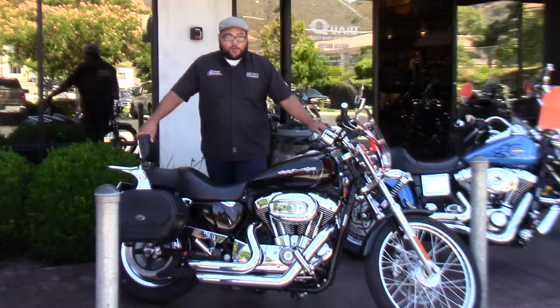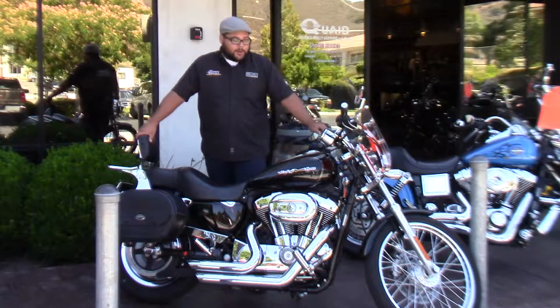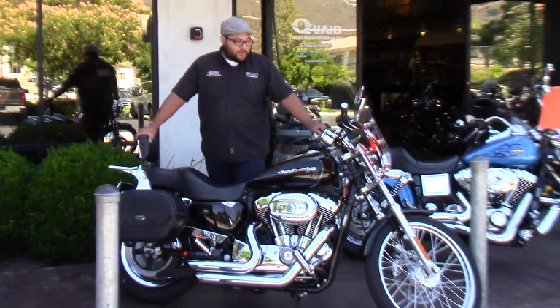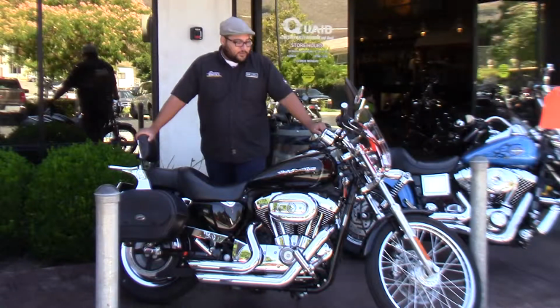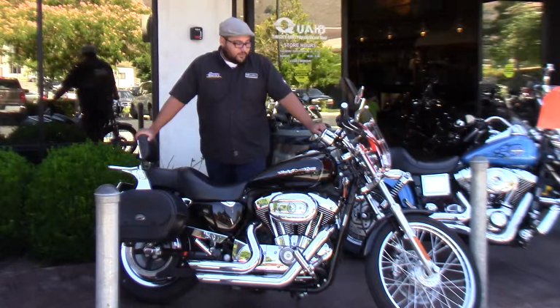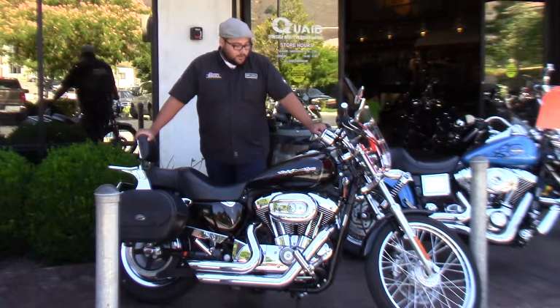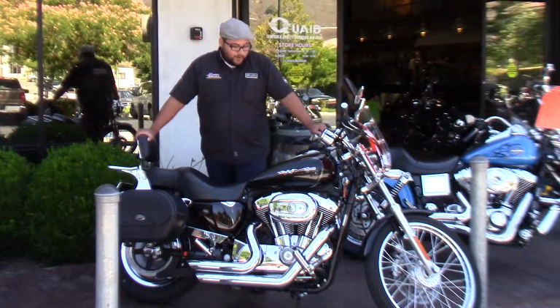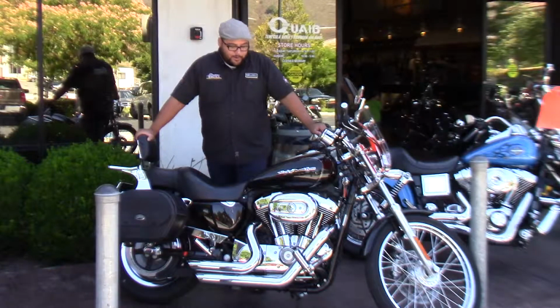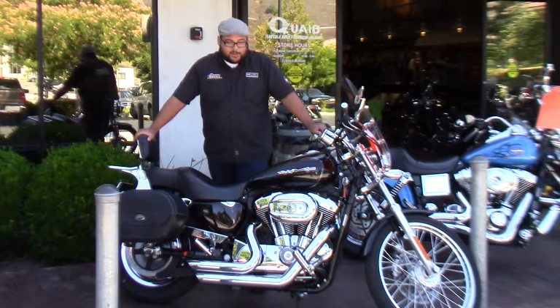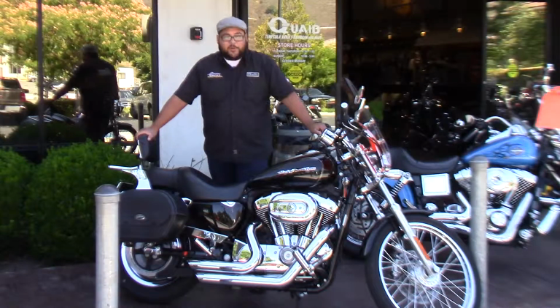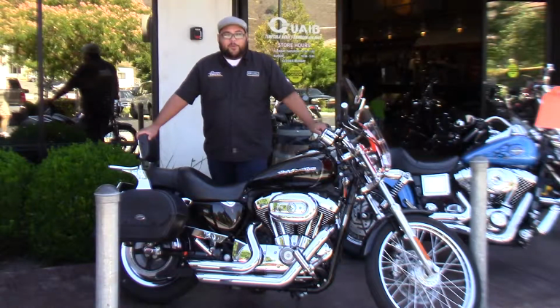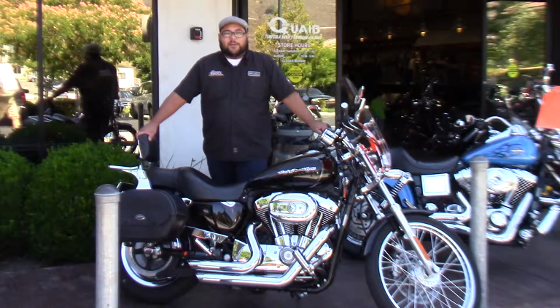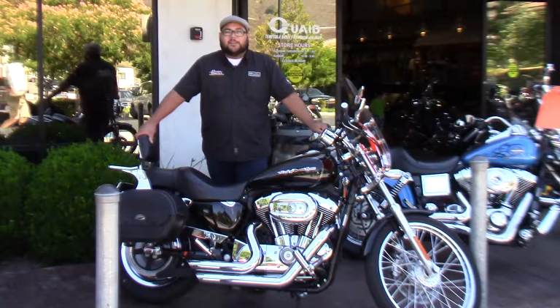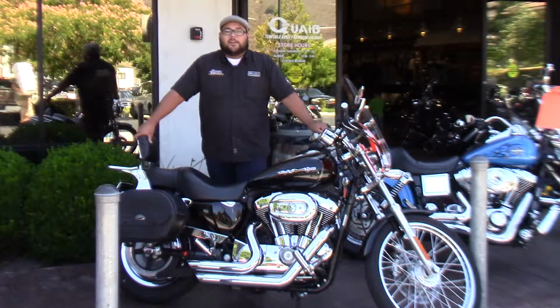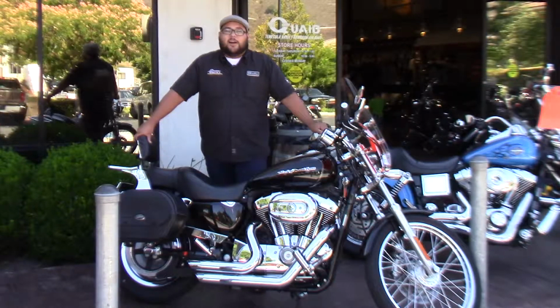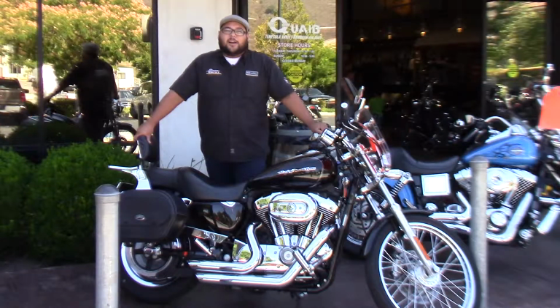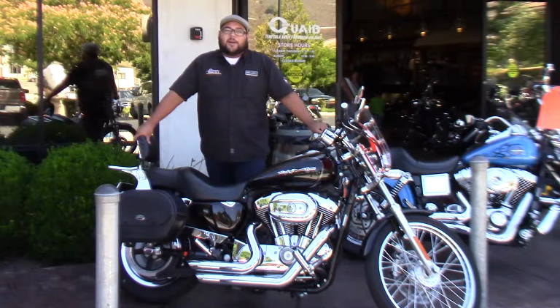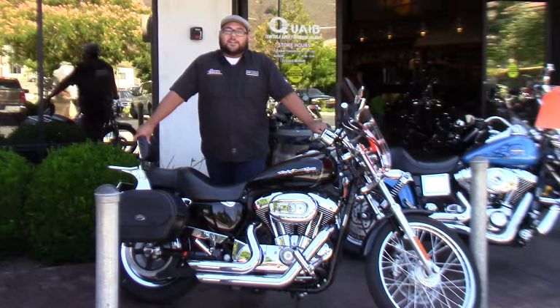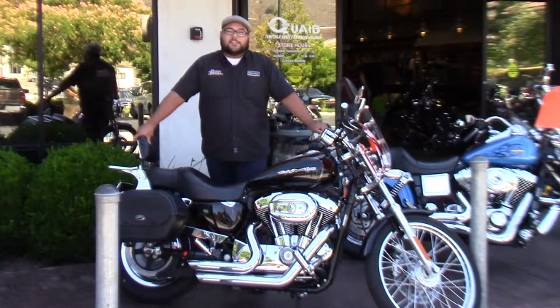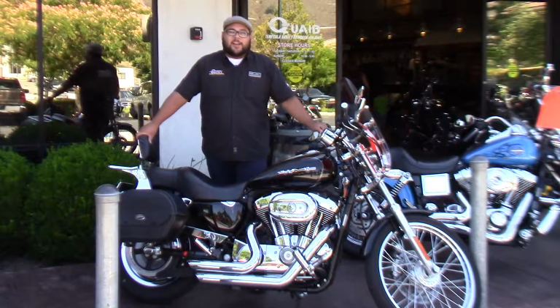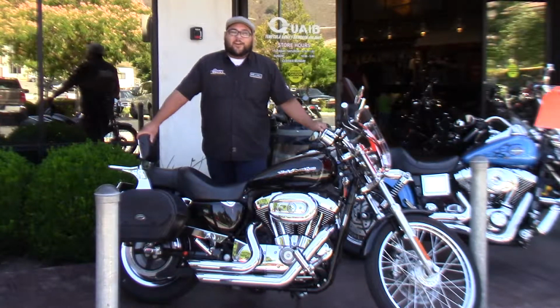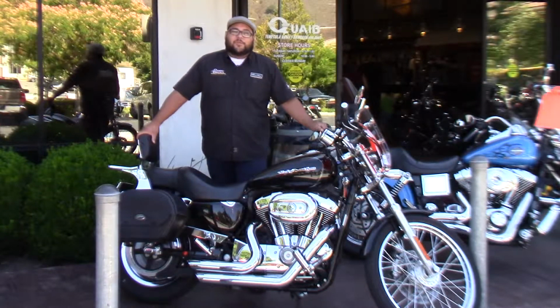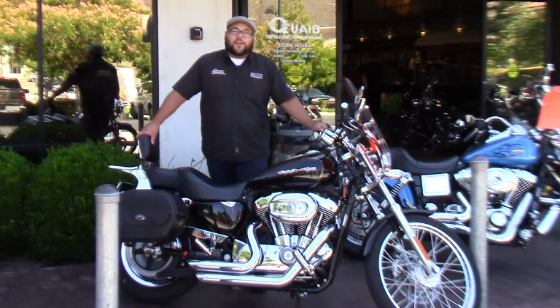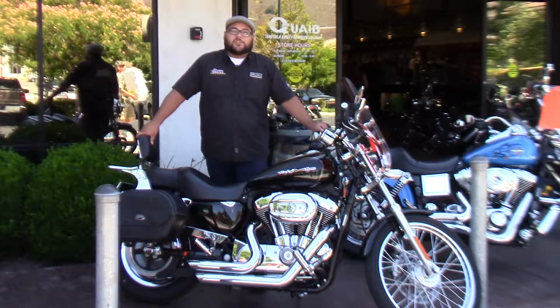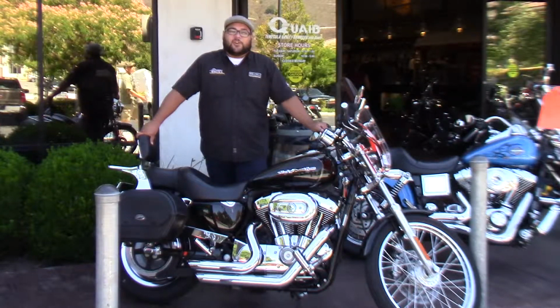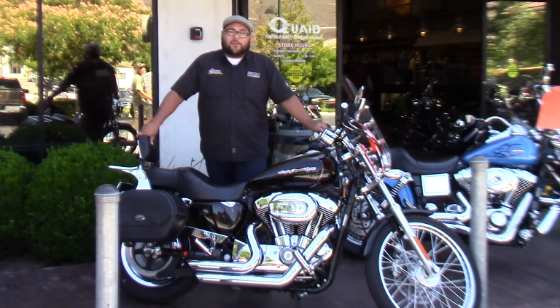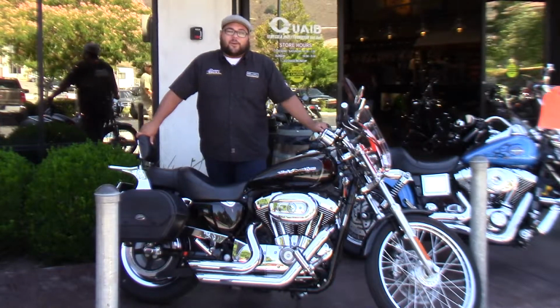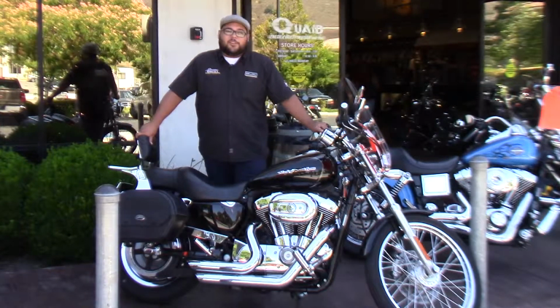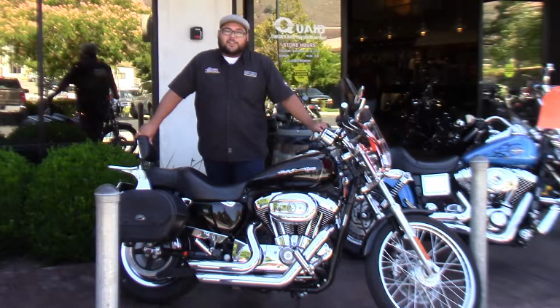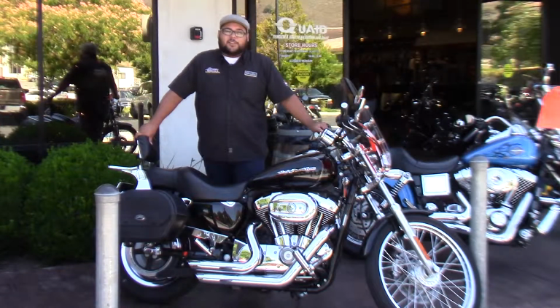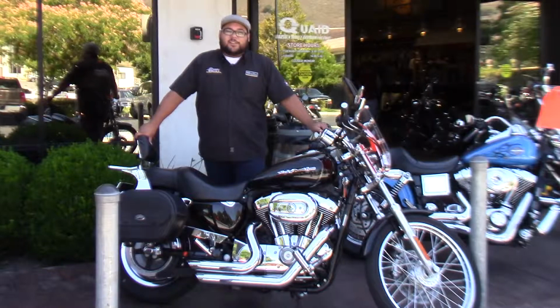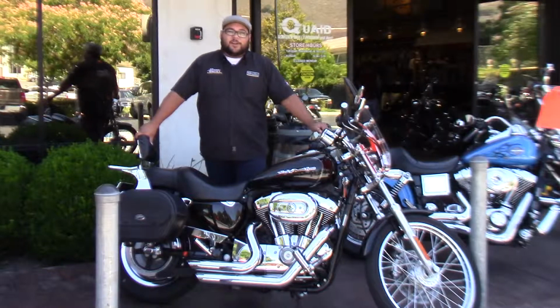Really good condition, great mileage, great price. Come by and check this thing out — ask for Adrian, or give me a call and schedule a test ride.